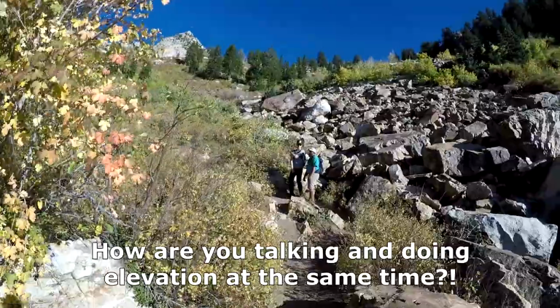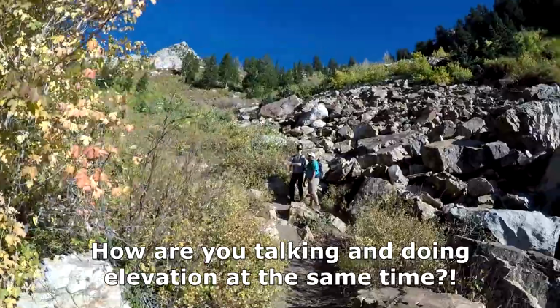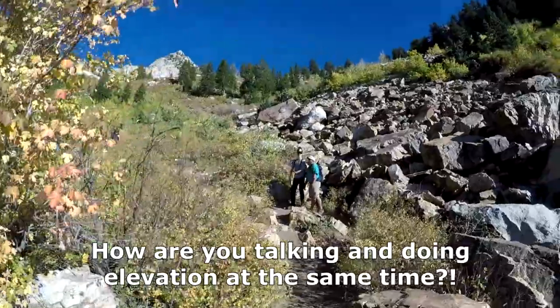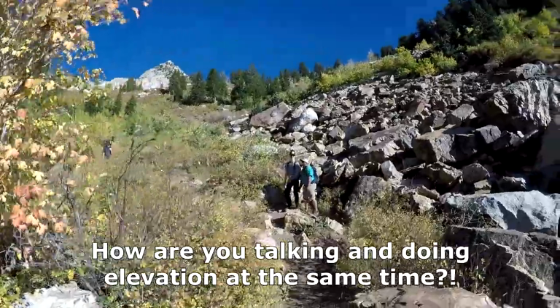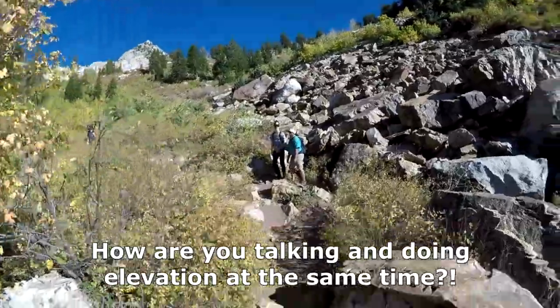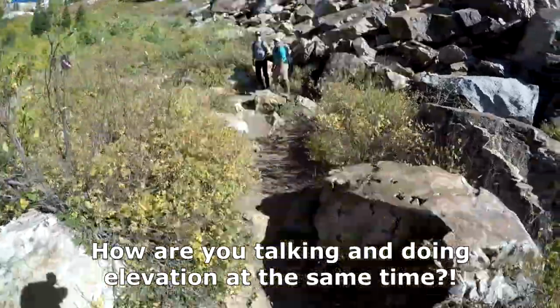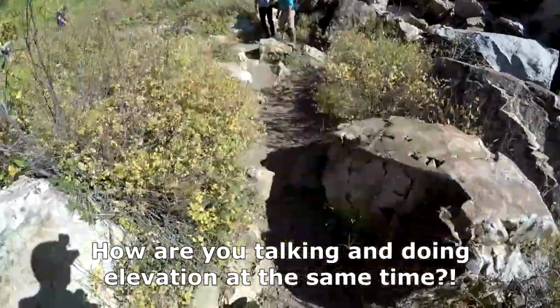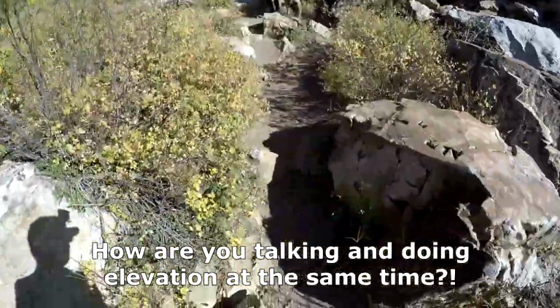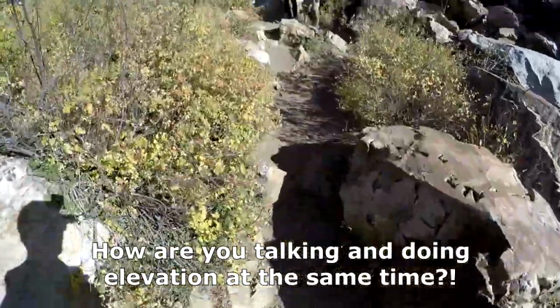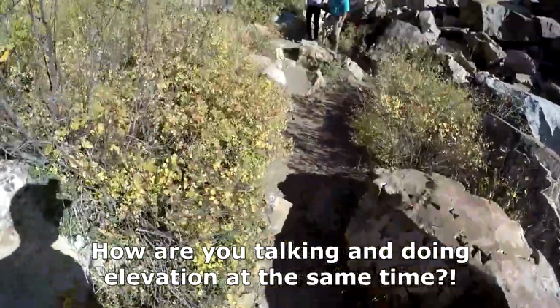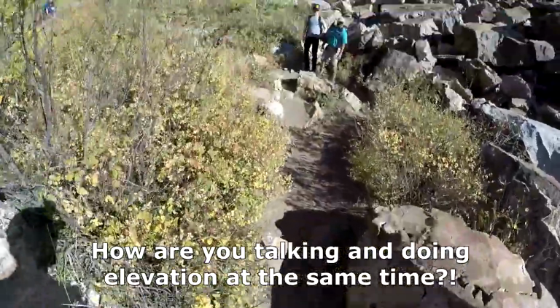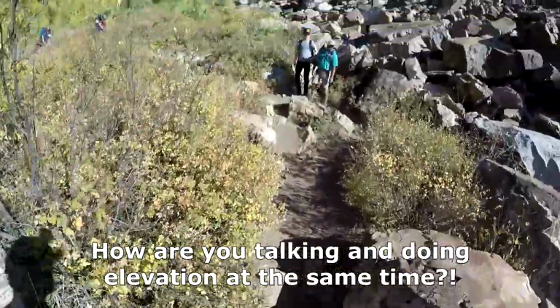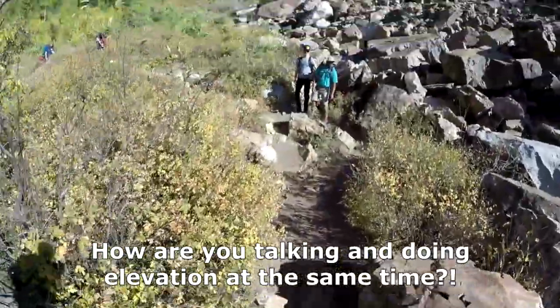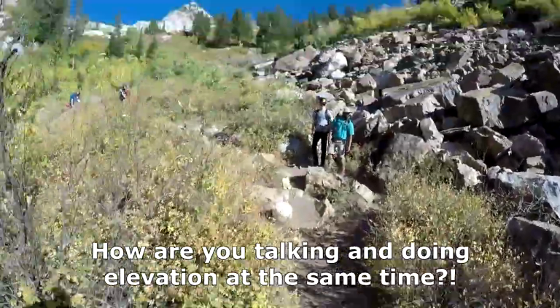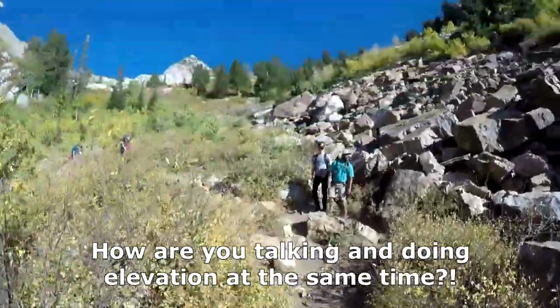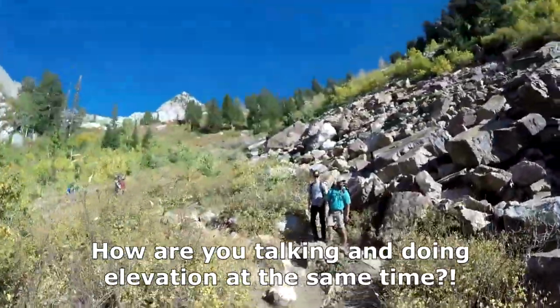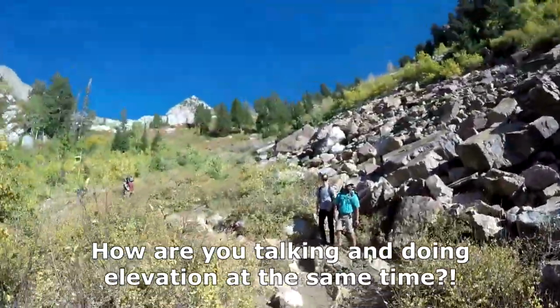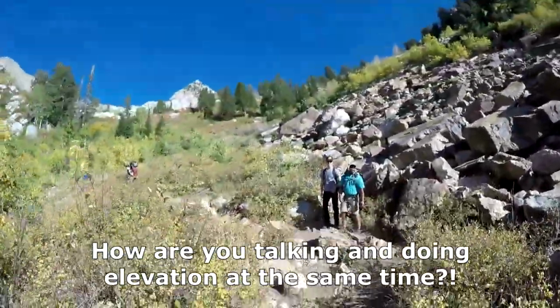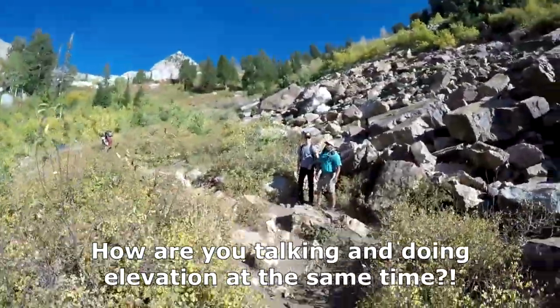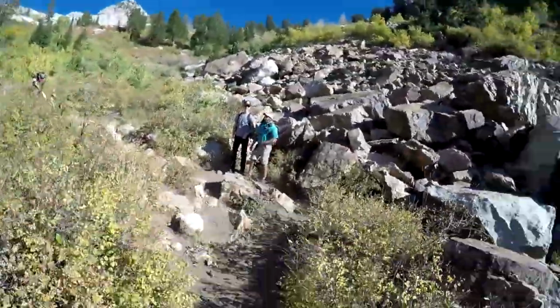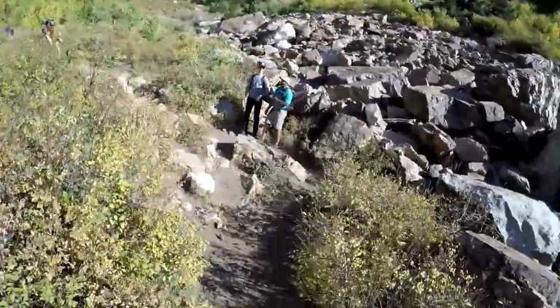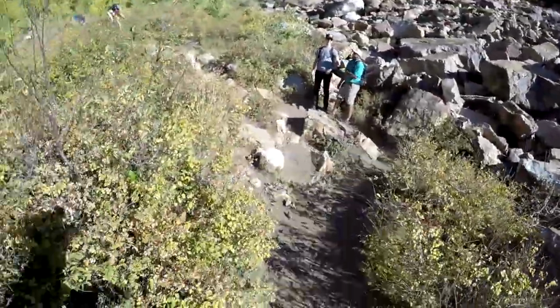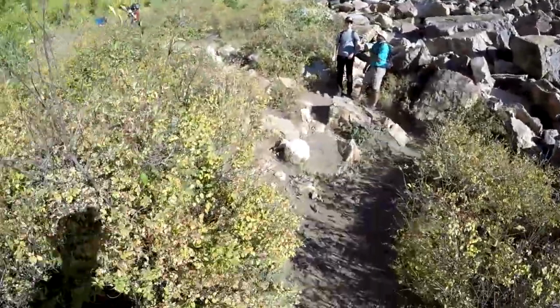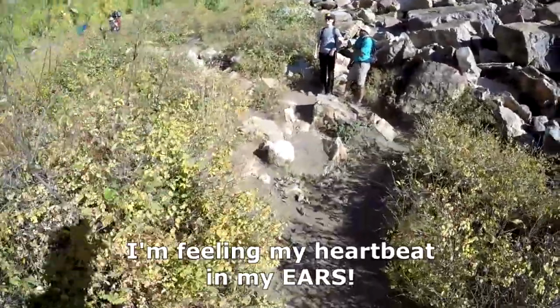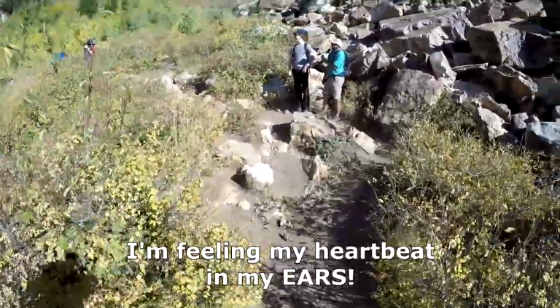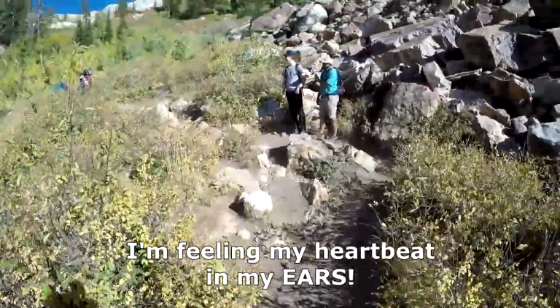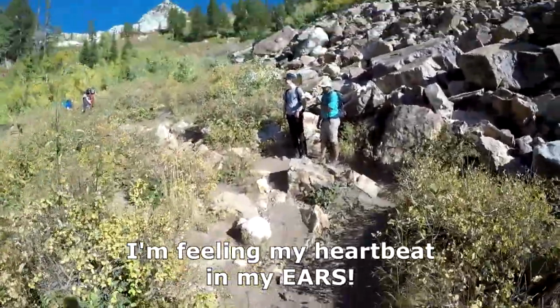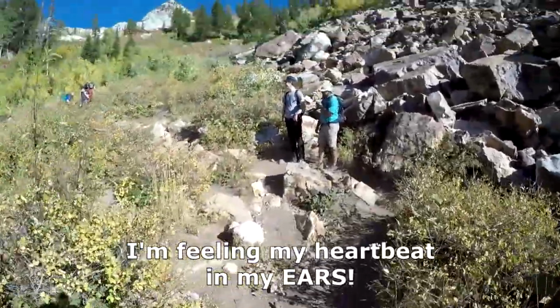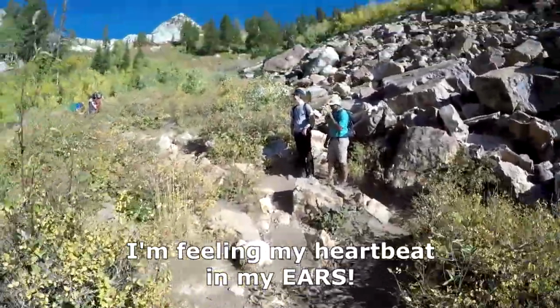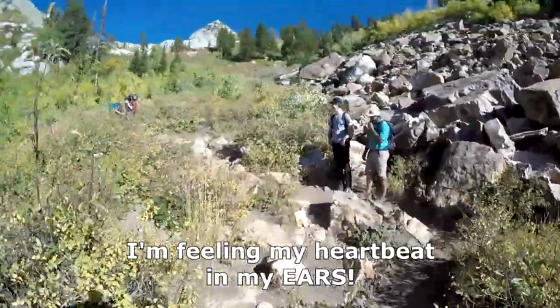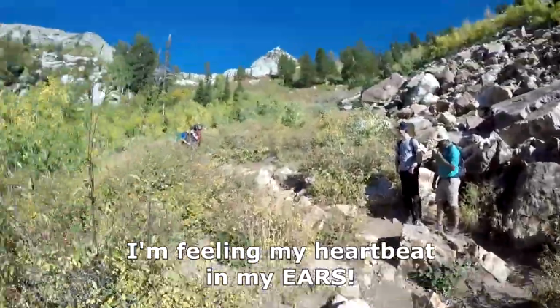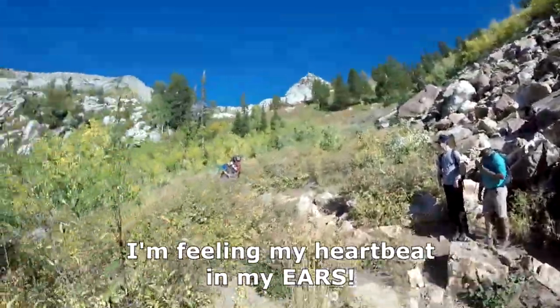How are you talking and doing elevation at the same time? I'm feeling my heartbeat in my ears.